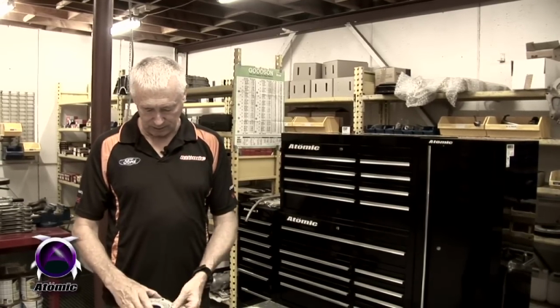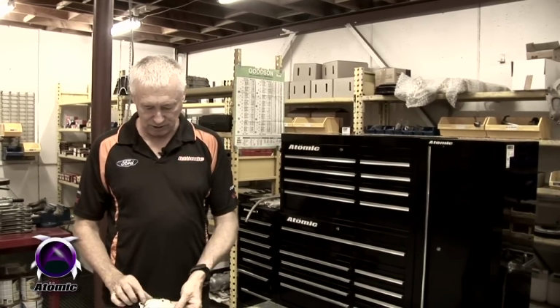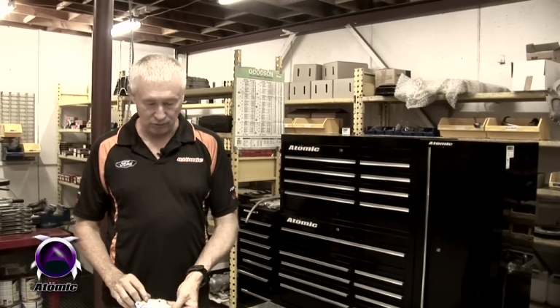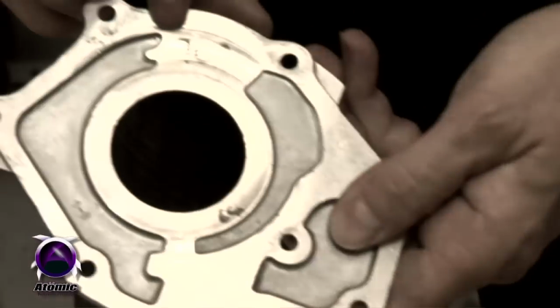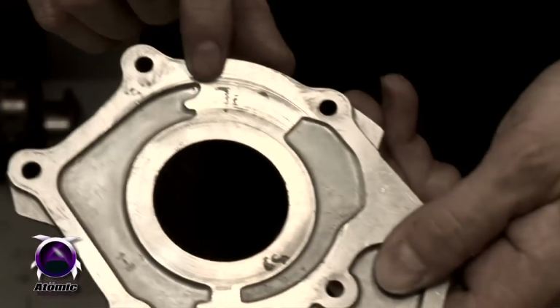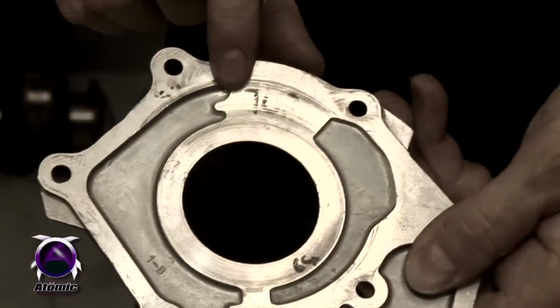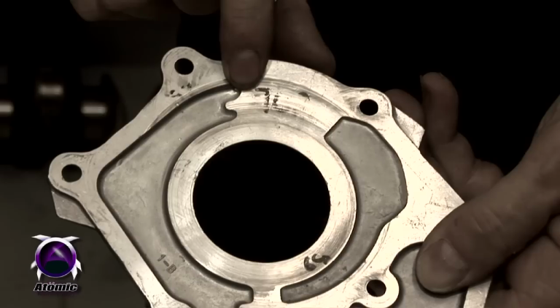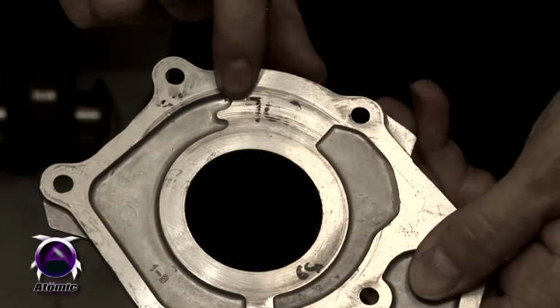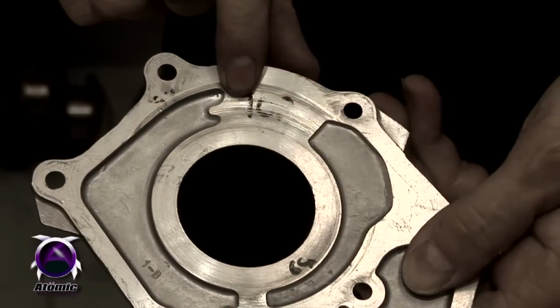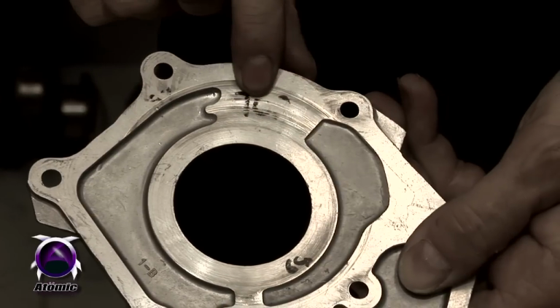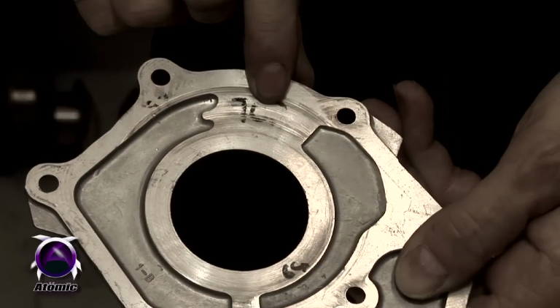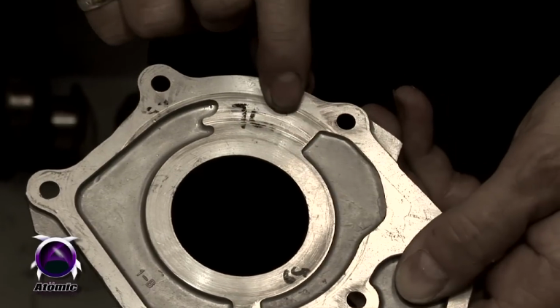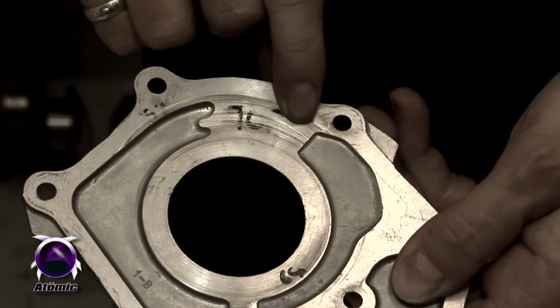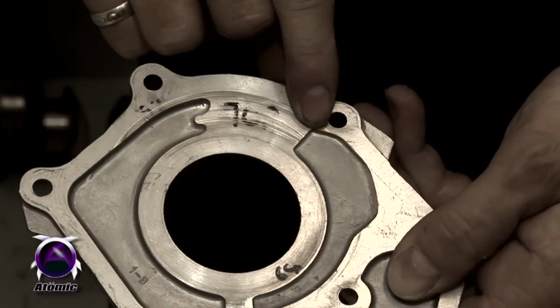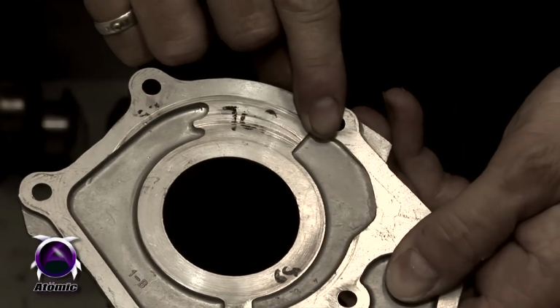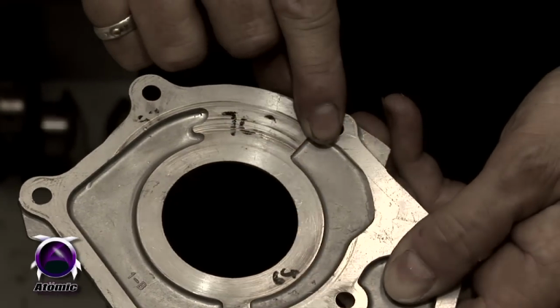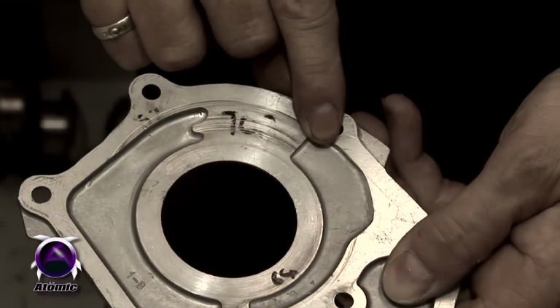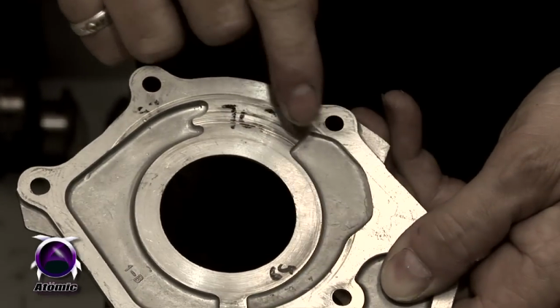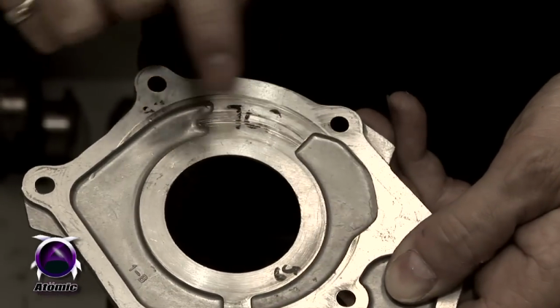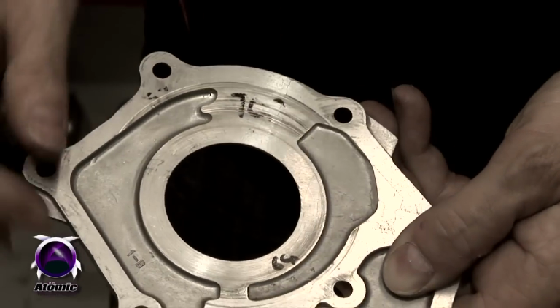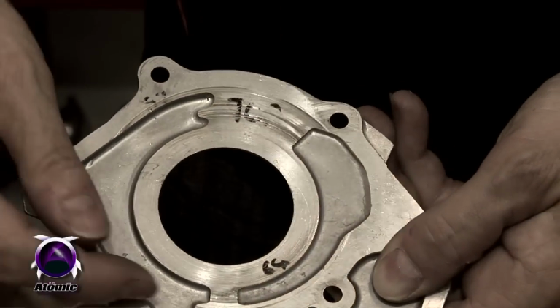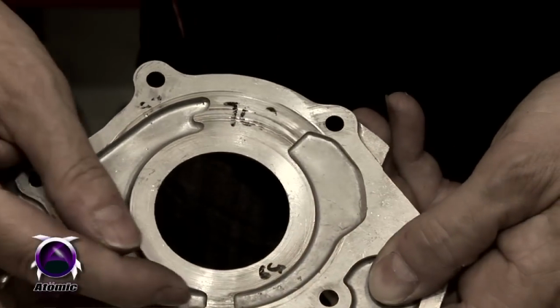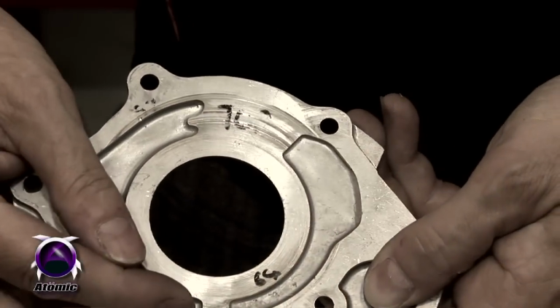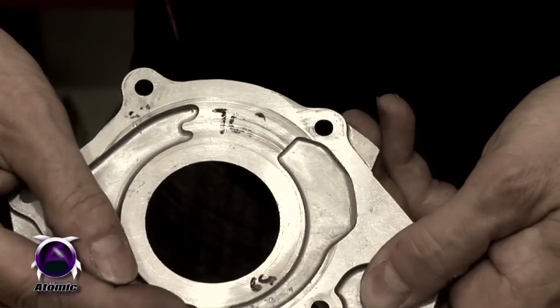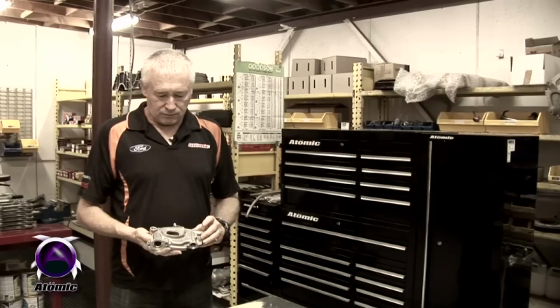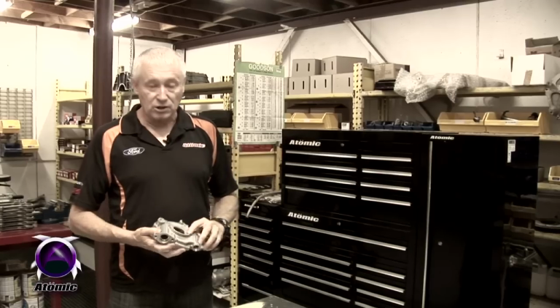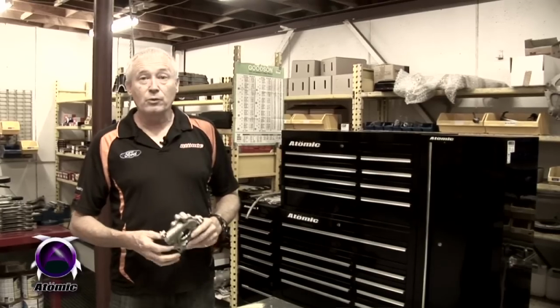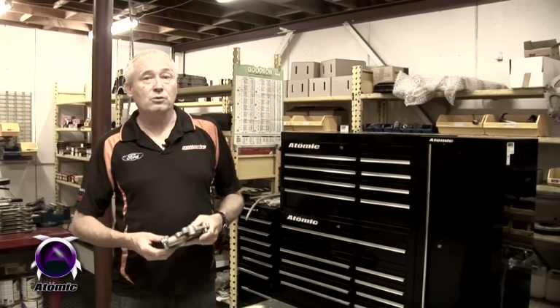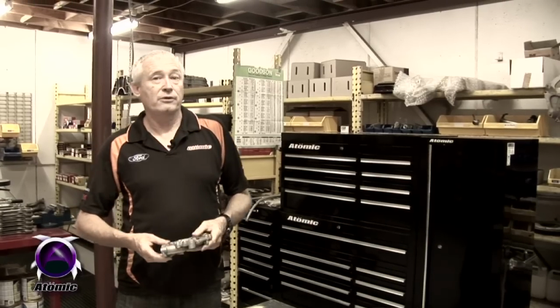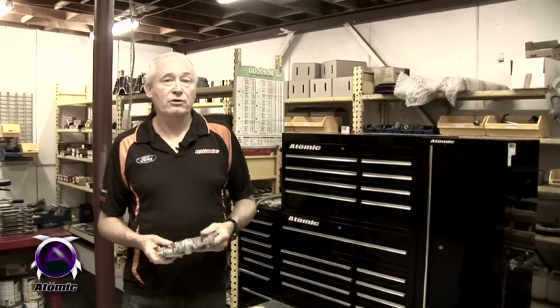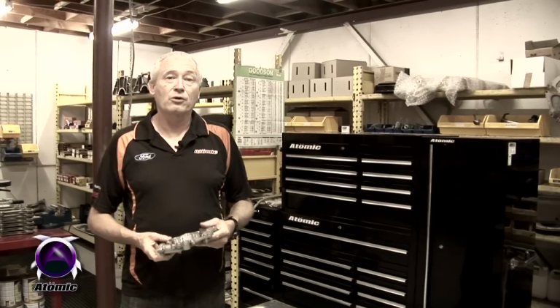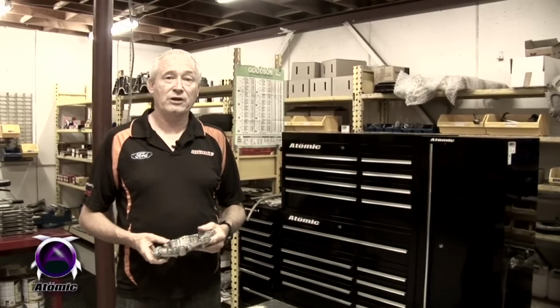You can see the original plates here — they're wearing quite substantially. And these are off pumps that have only done very low Ks.